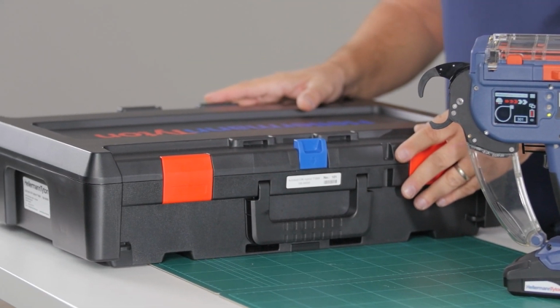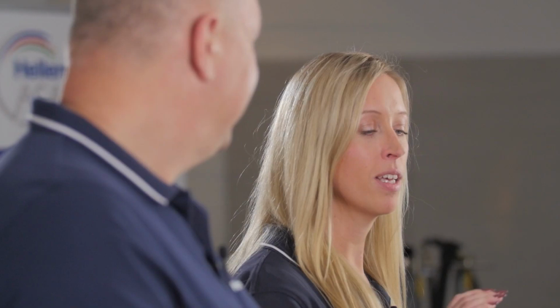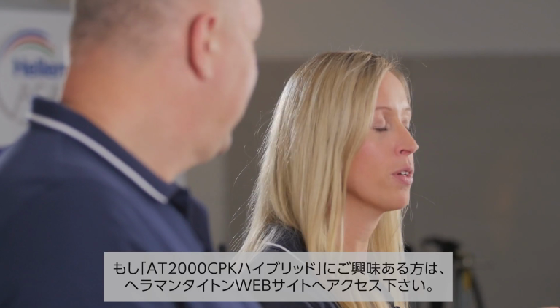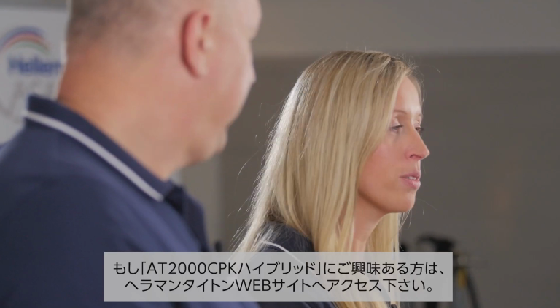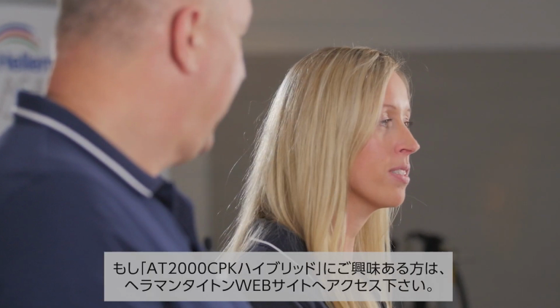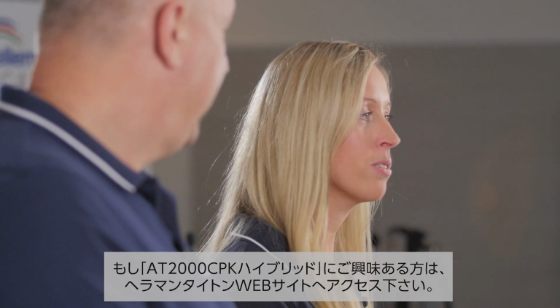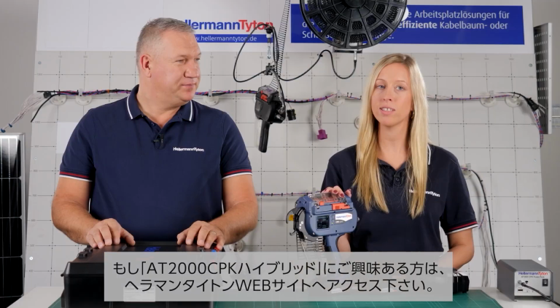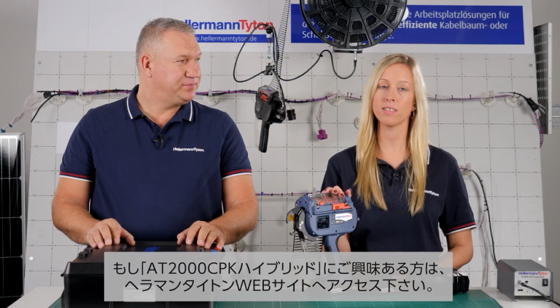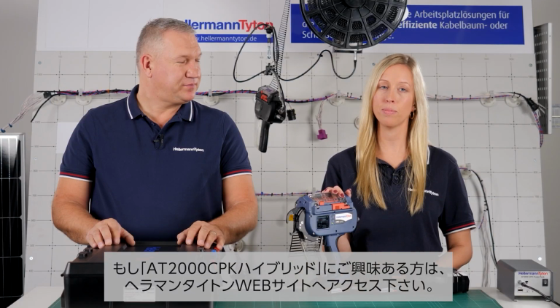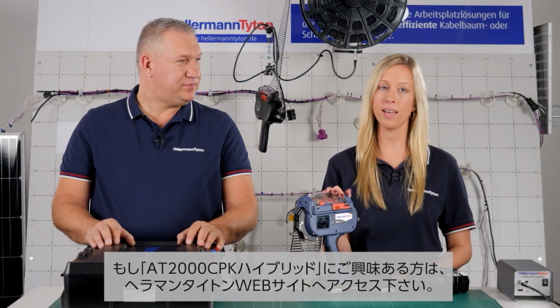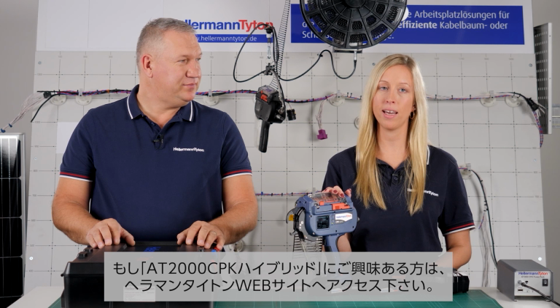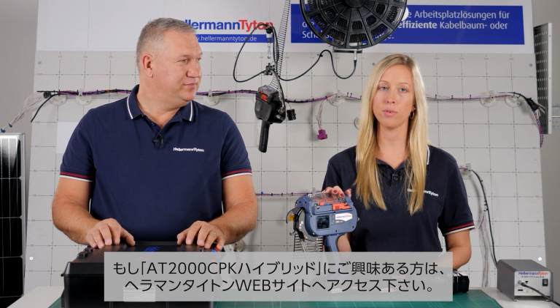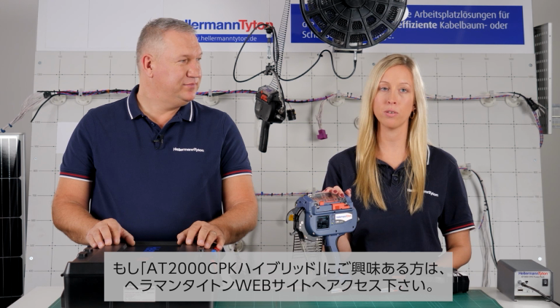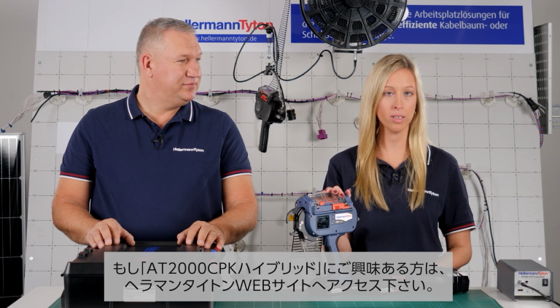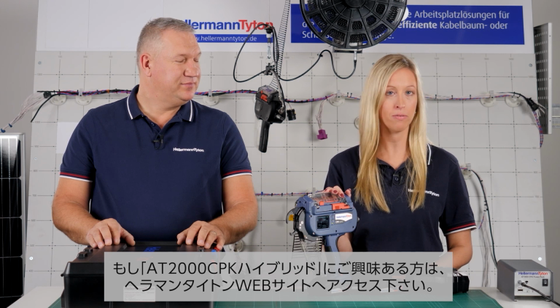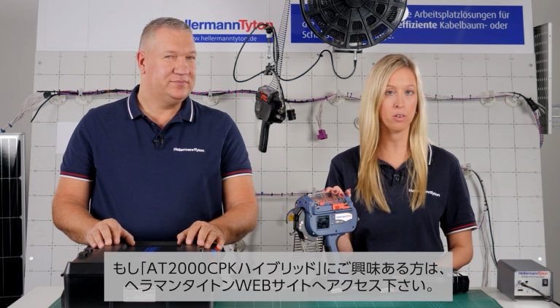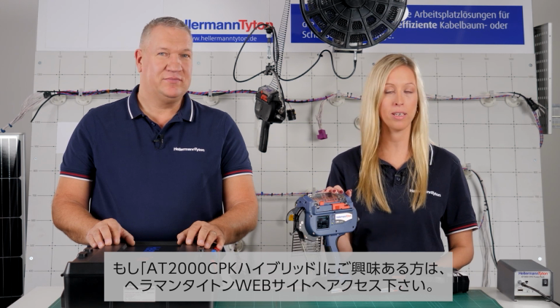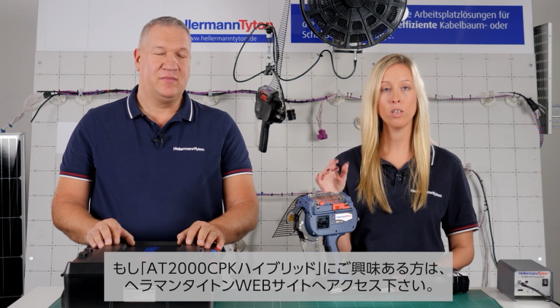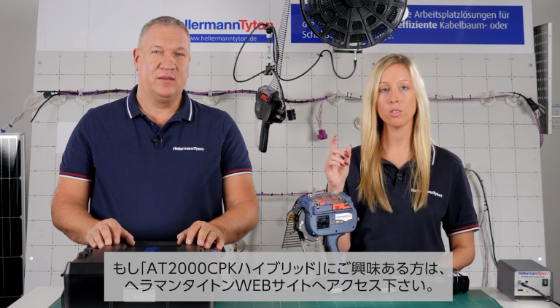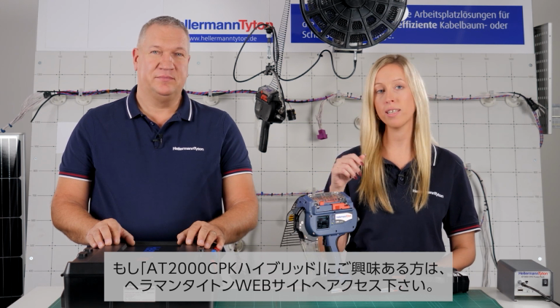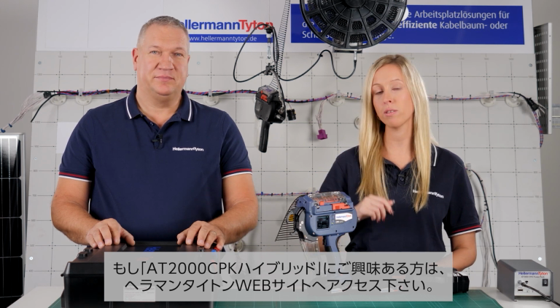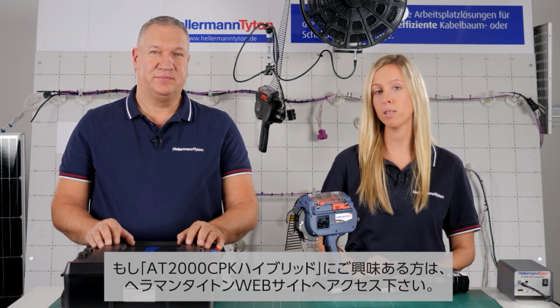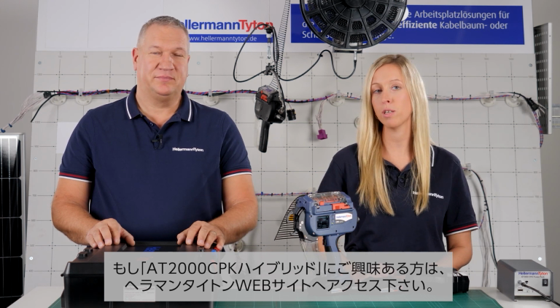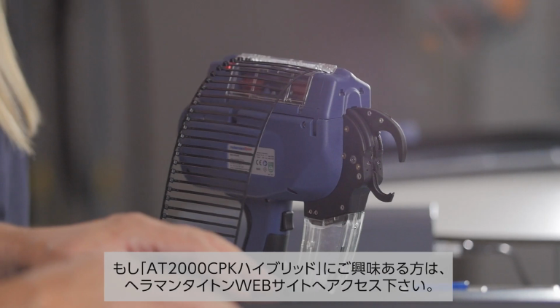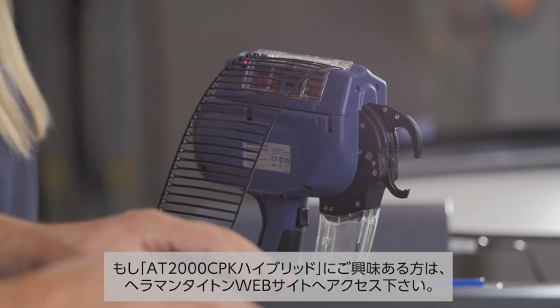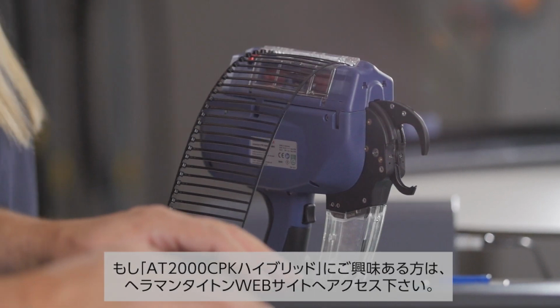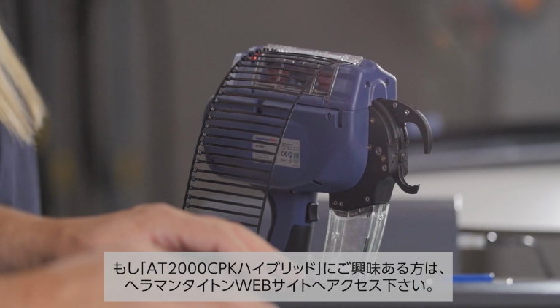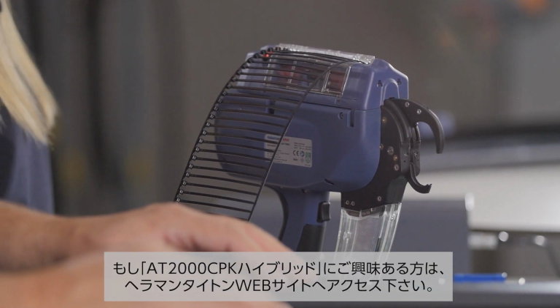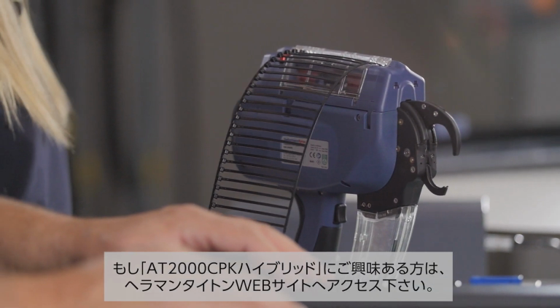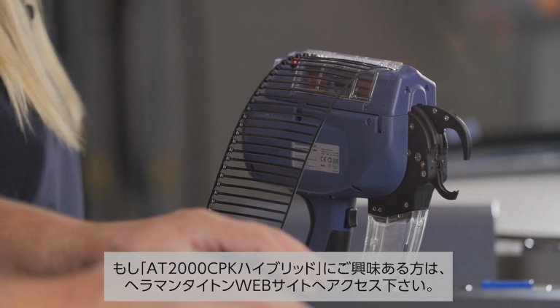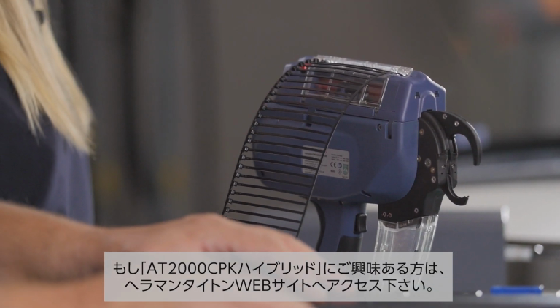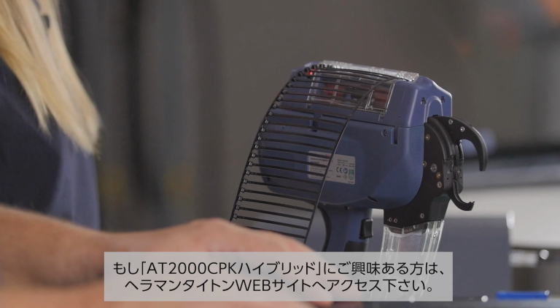If you're interested to see the CPK Hybrid in a real environment, just click on the link below to our website and organize a demo.